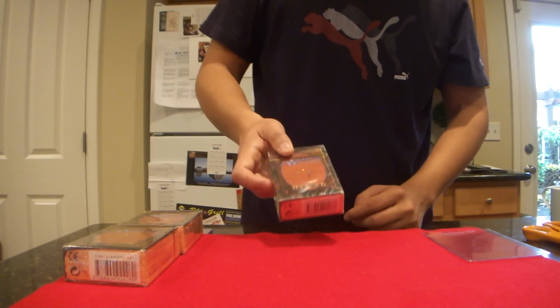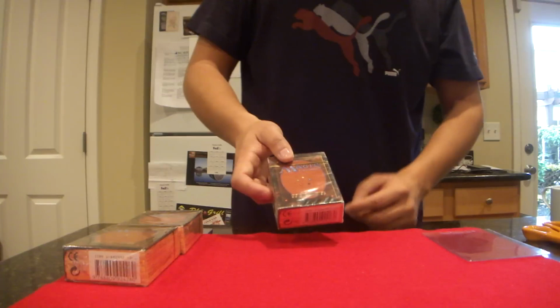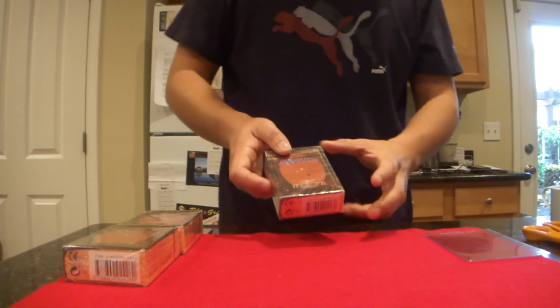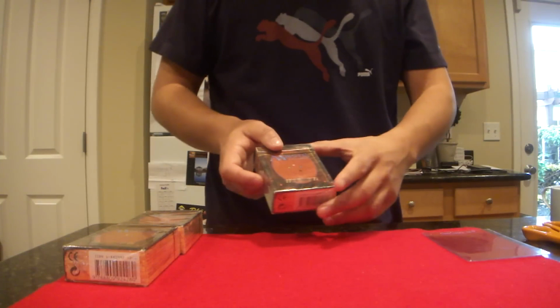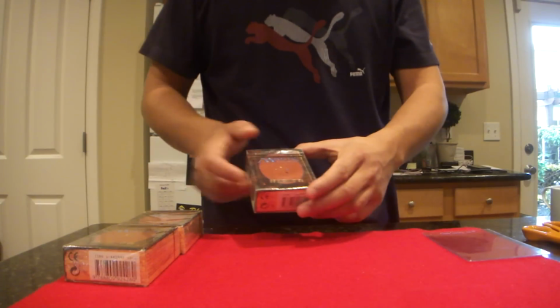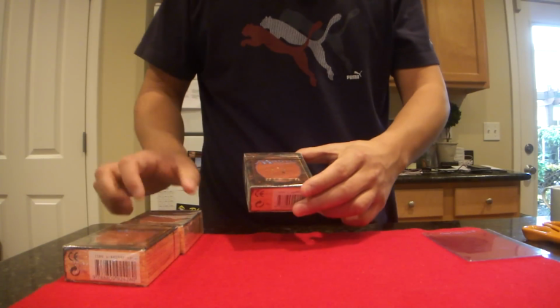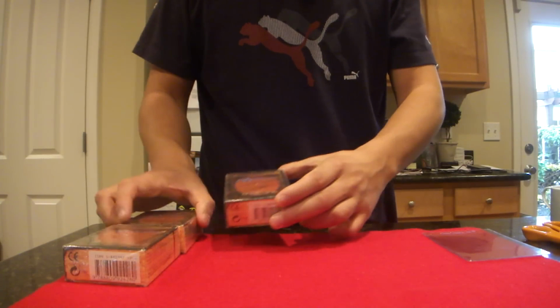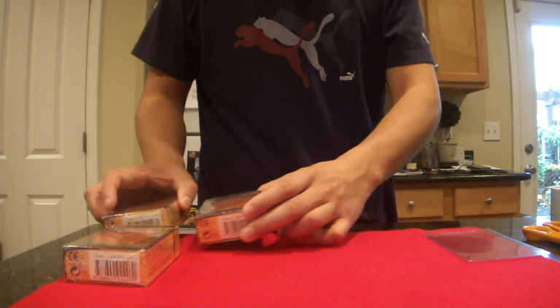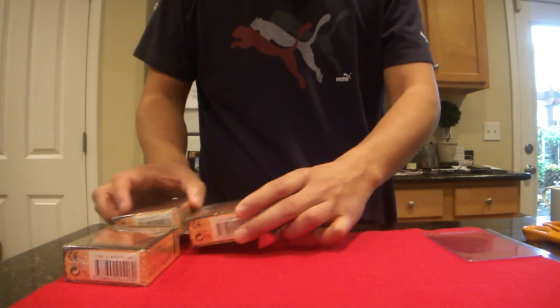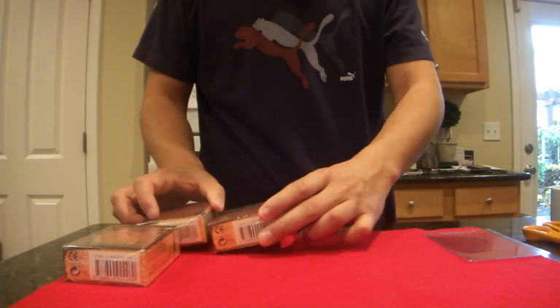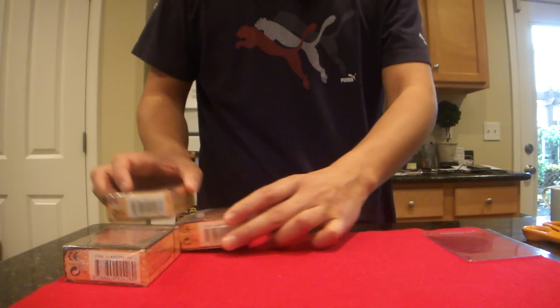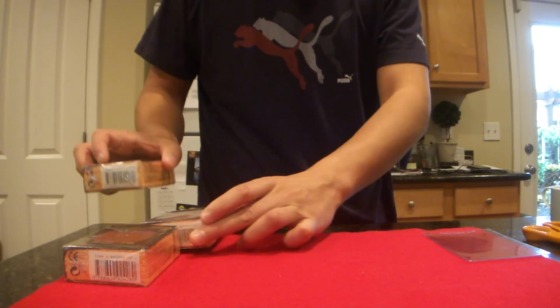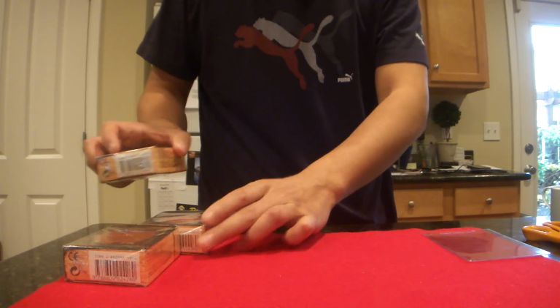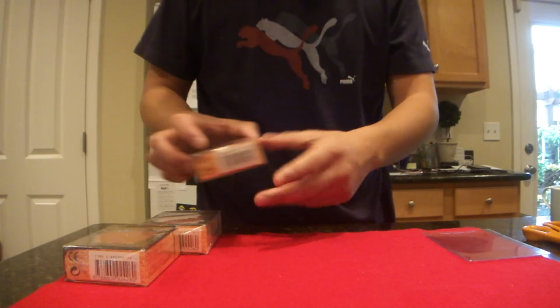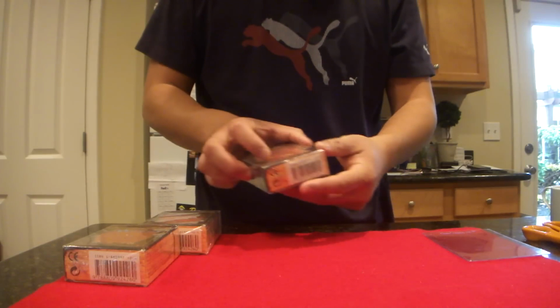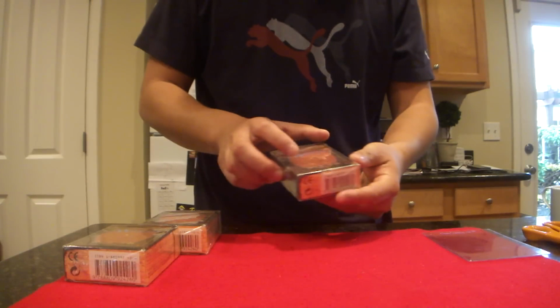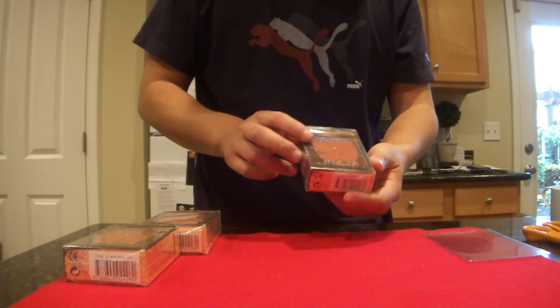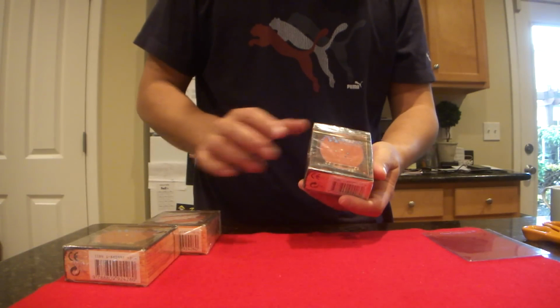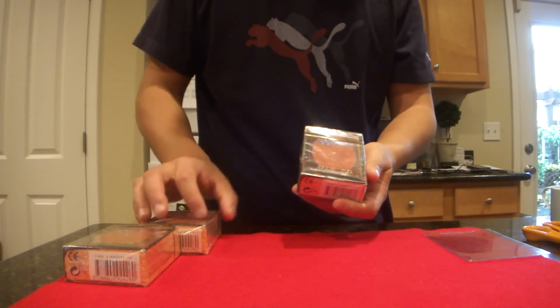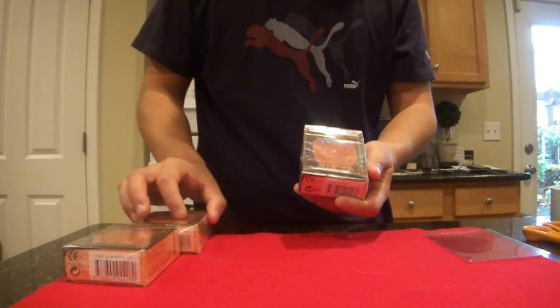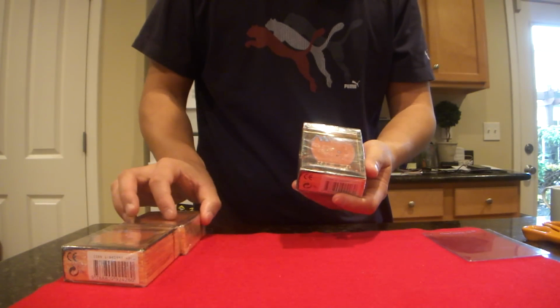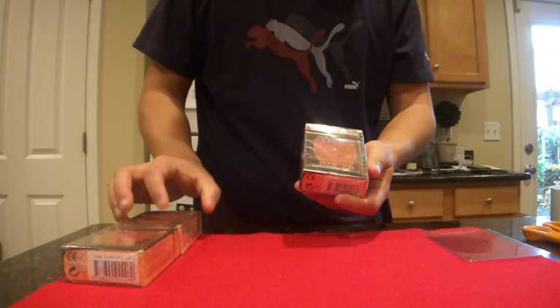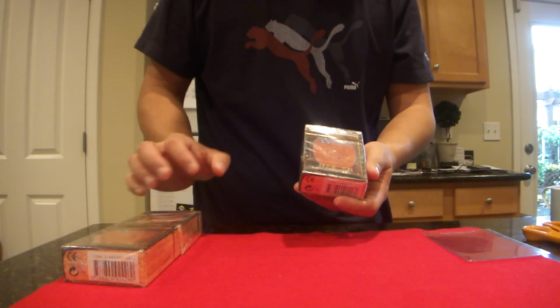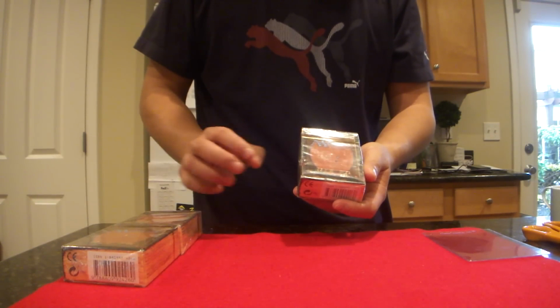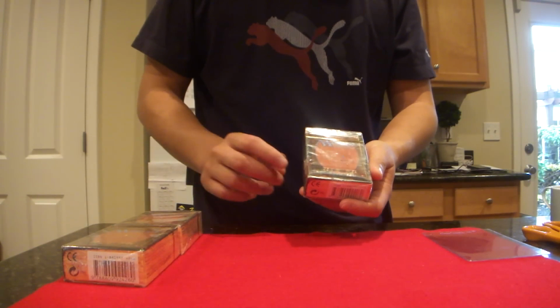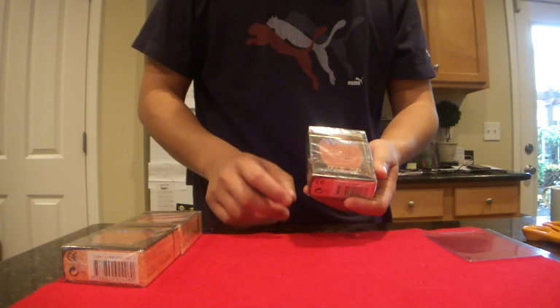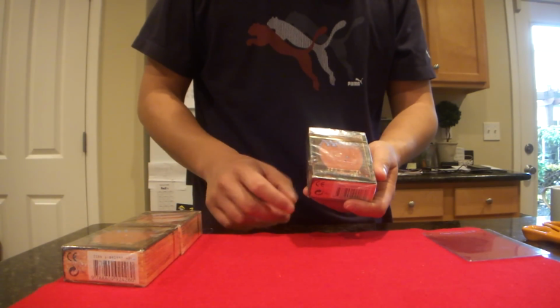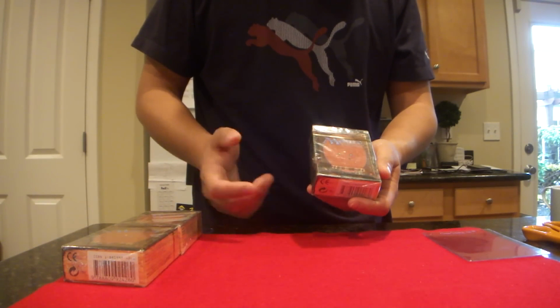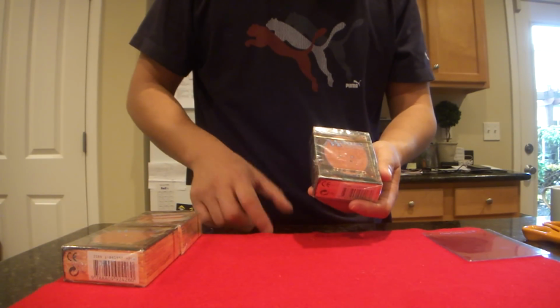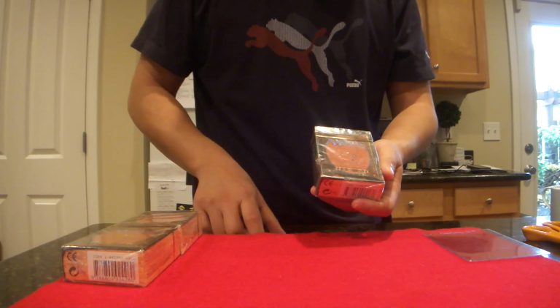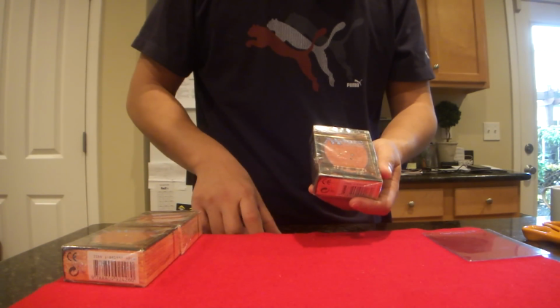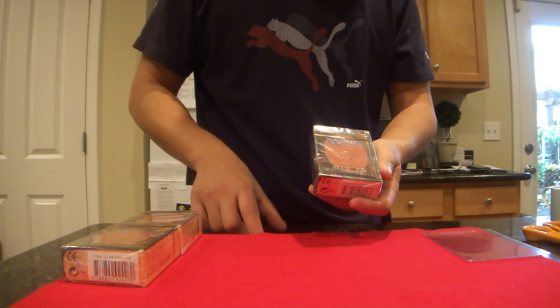So what we're going to do today is we're actually going to open one of the starter decks to kind of see what the cards look like and all that.